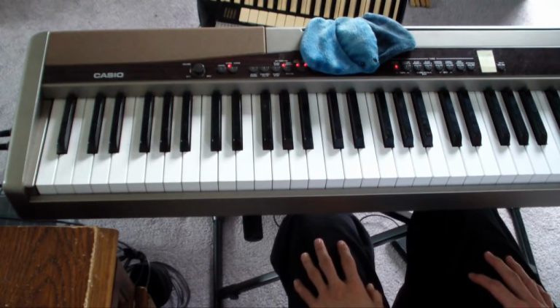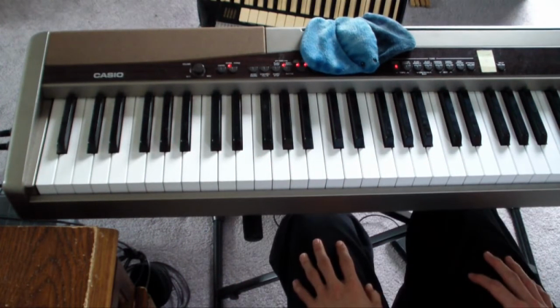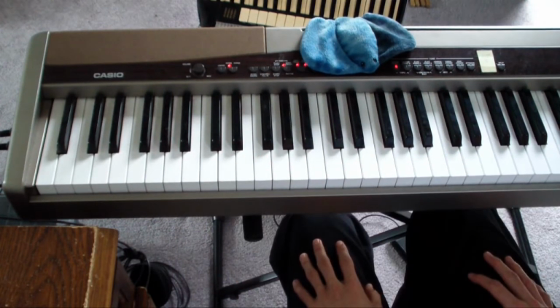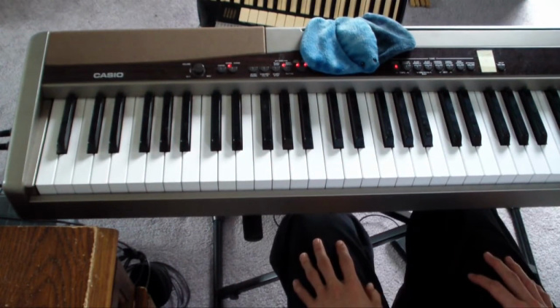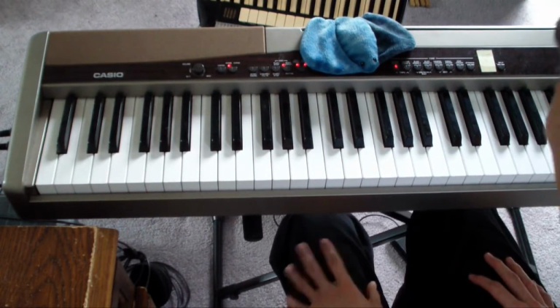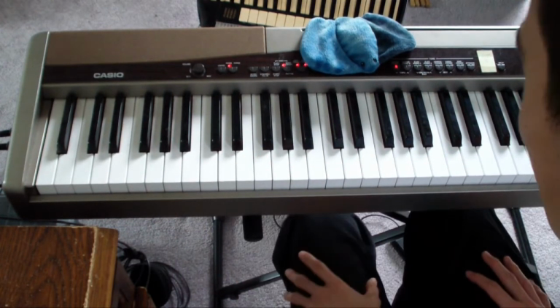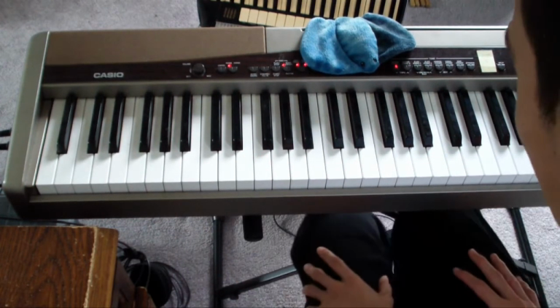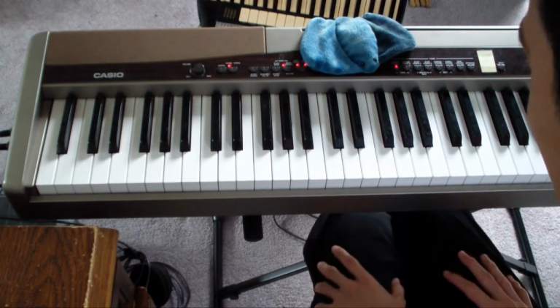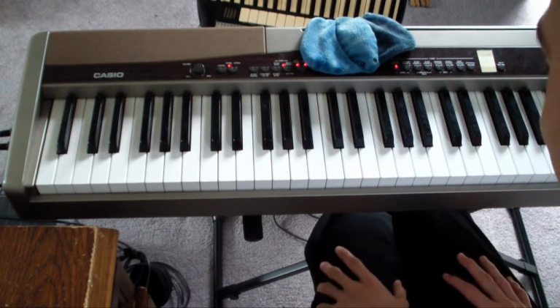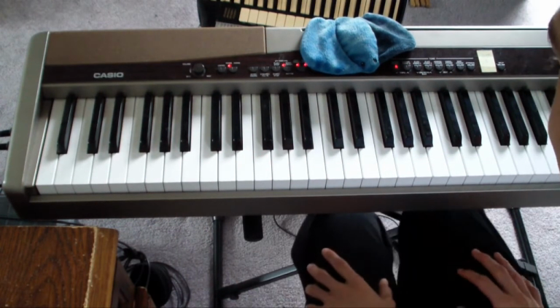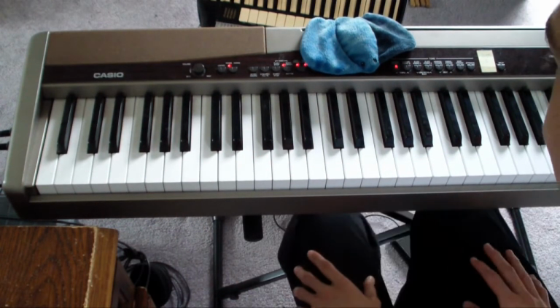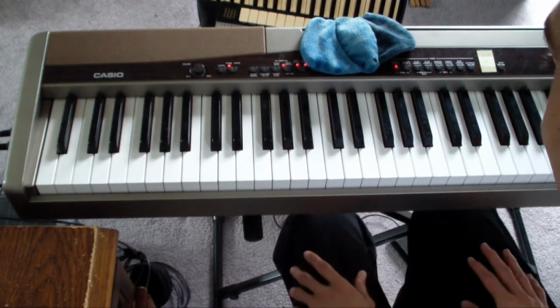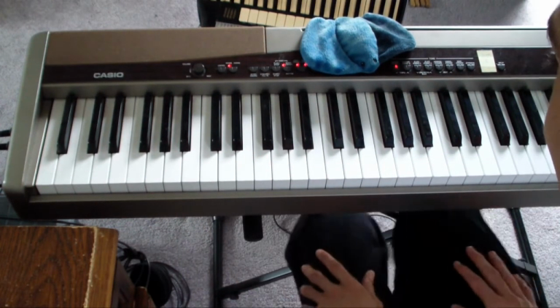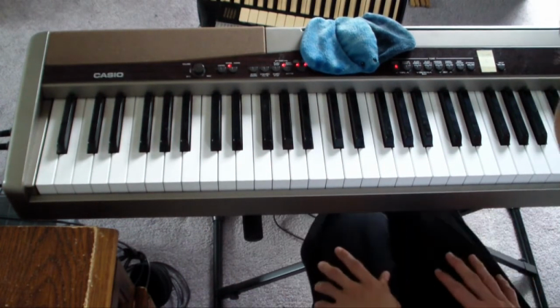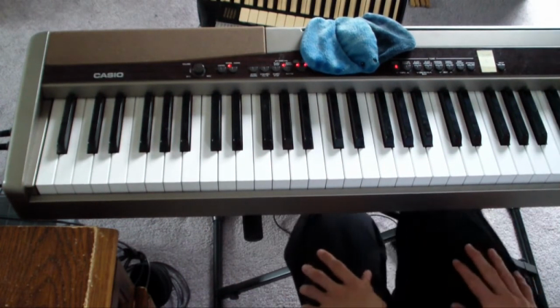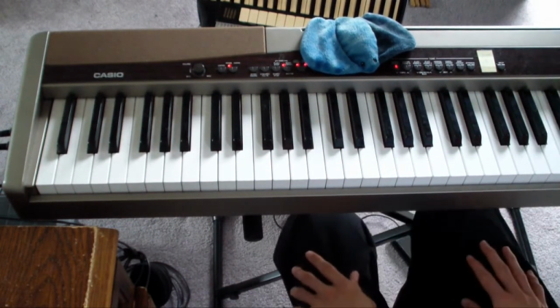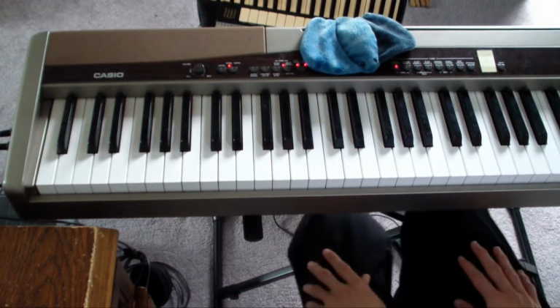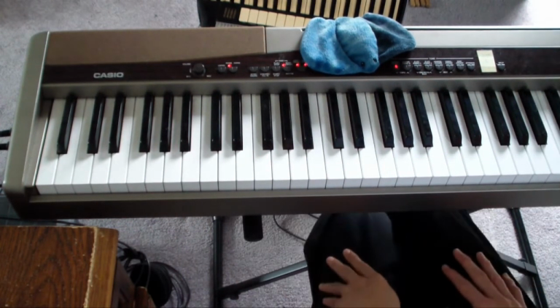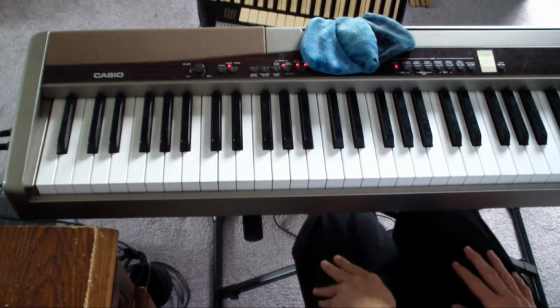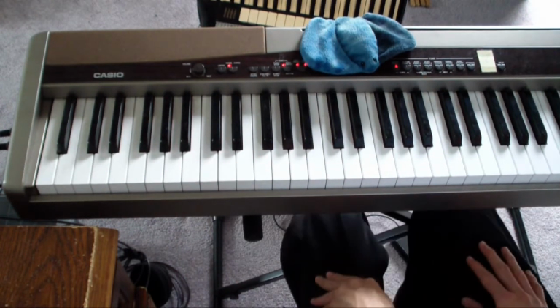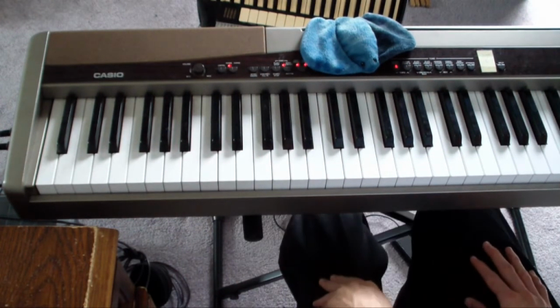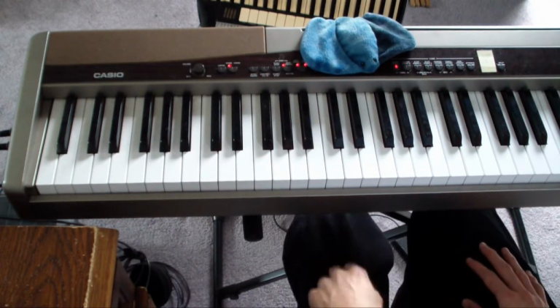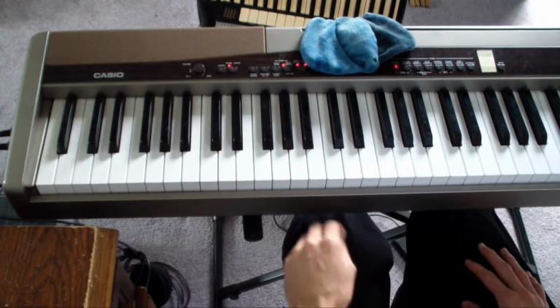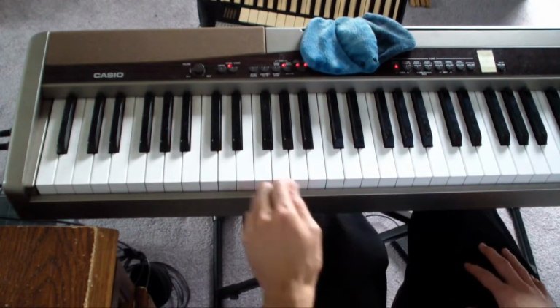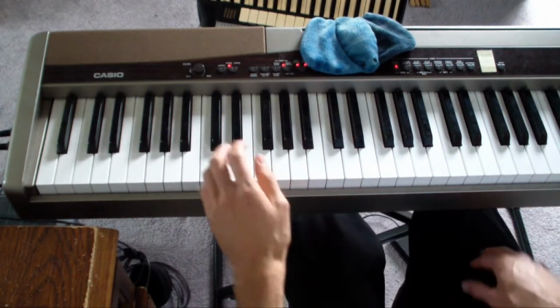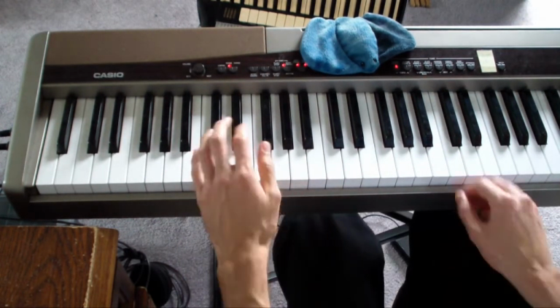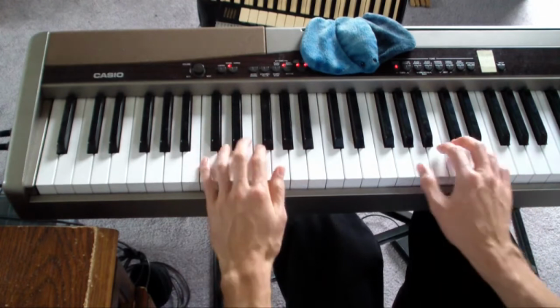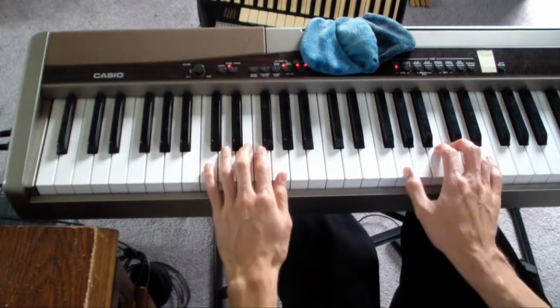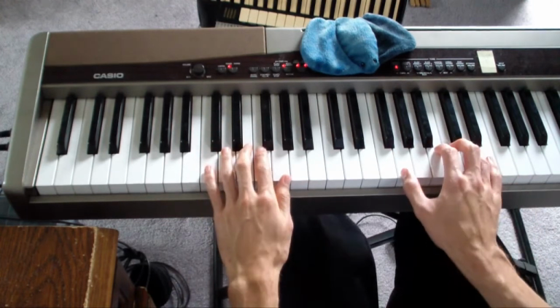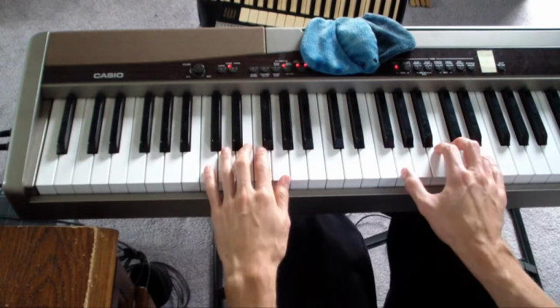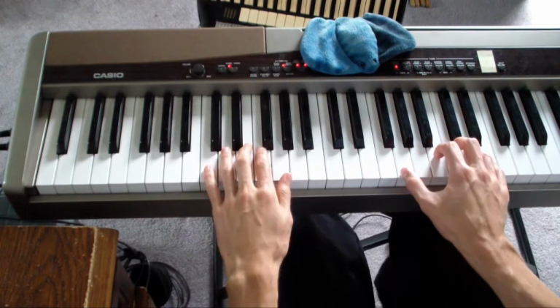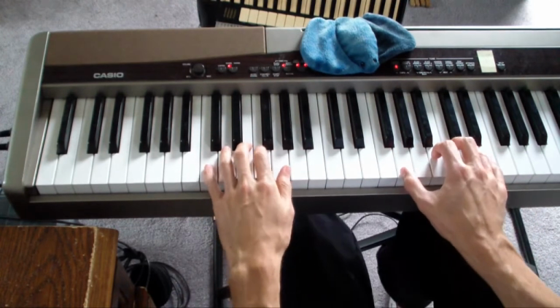So both hands together it looks like this. That was the main riff, and all that's left is the chorus. The chorus goes like this.